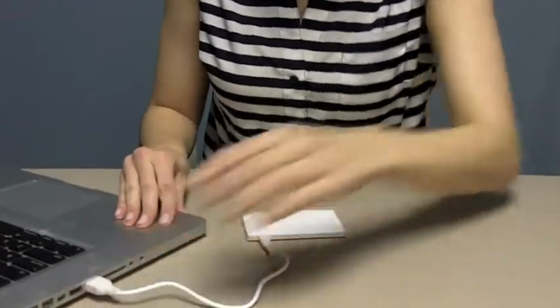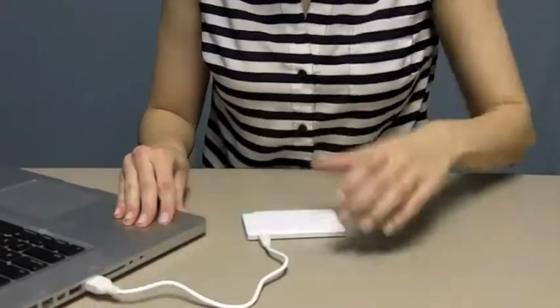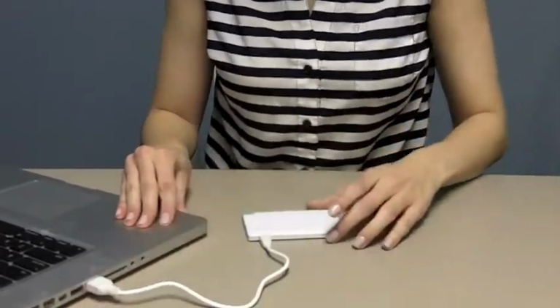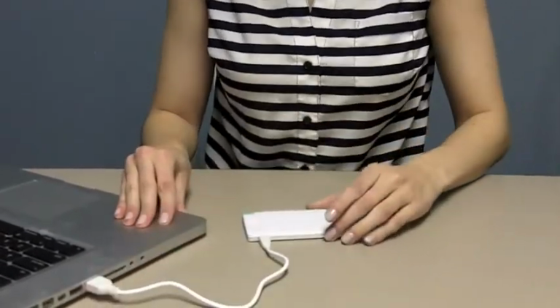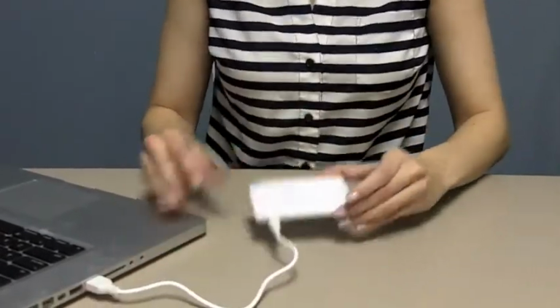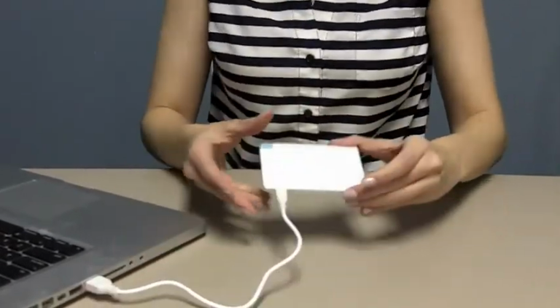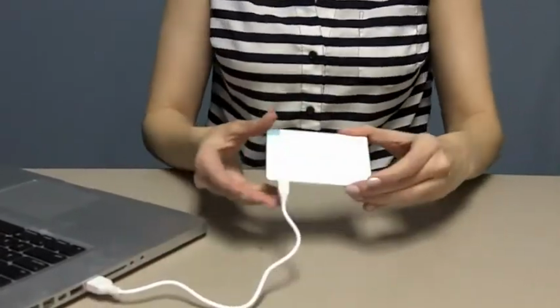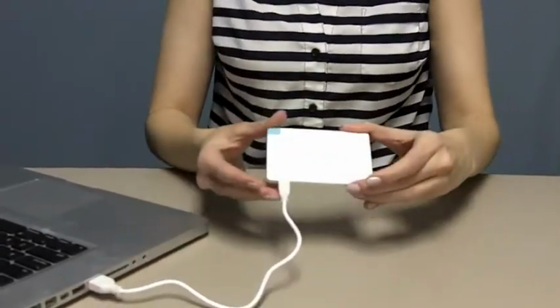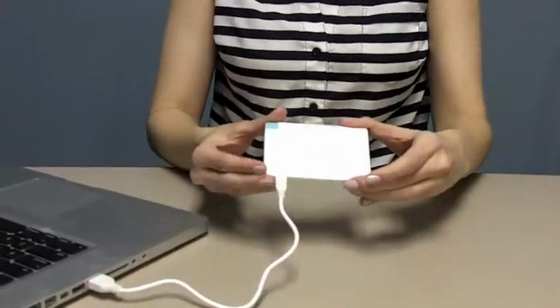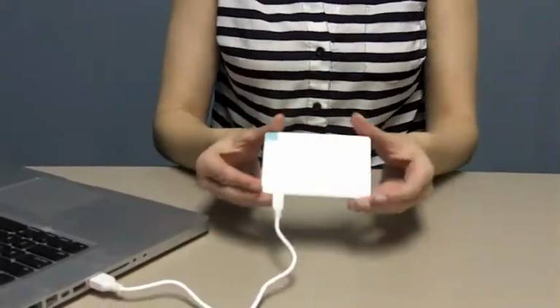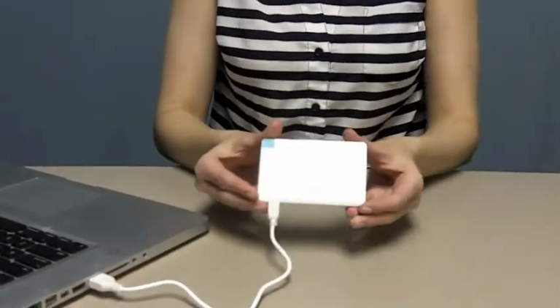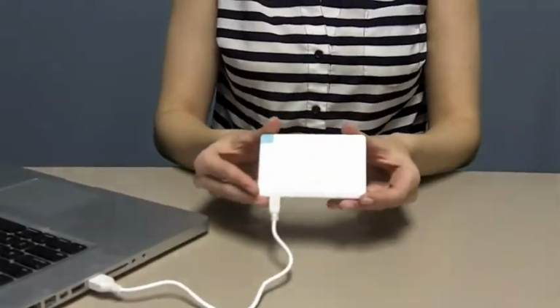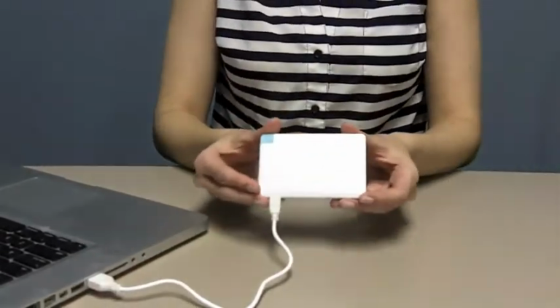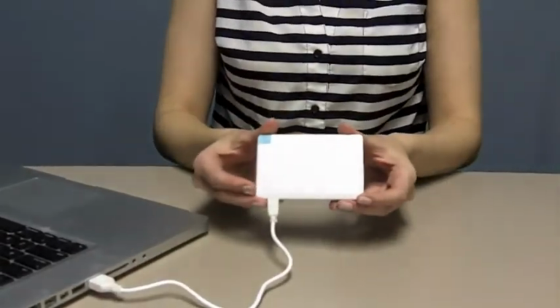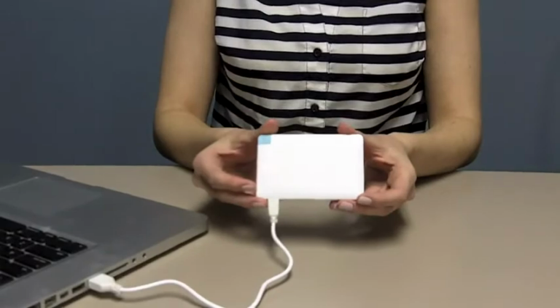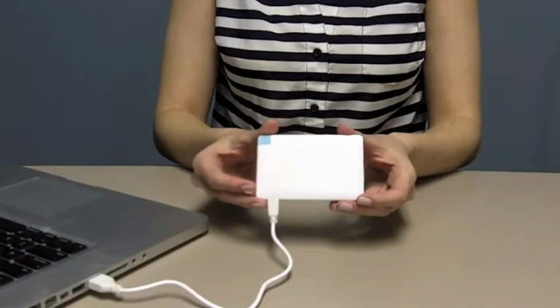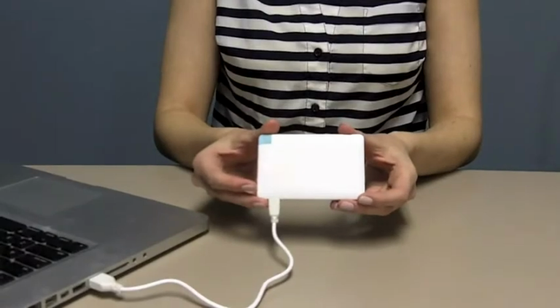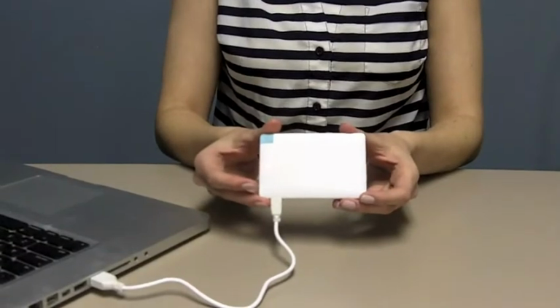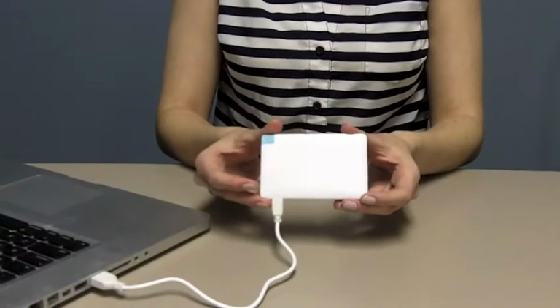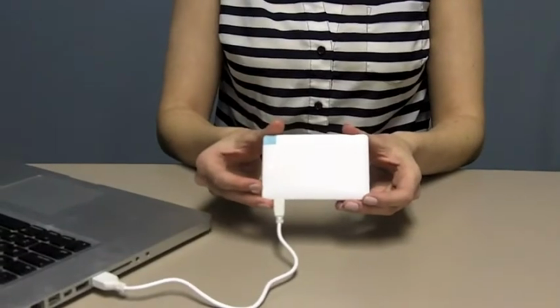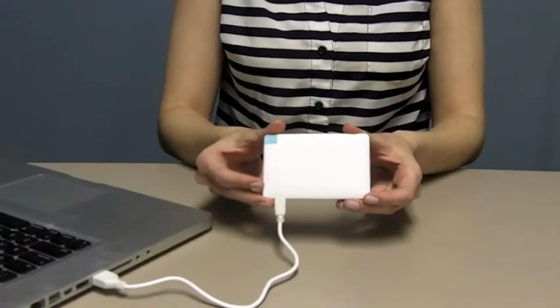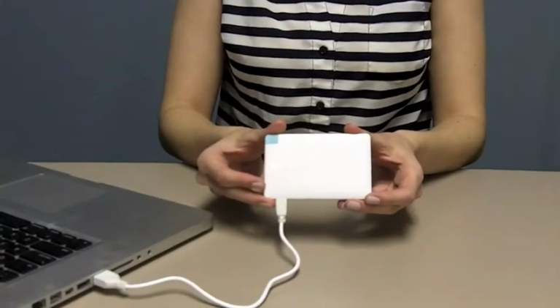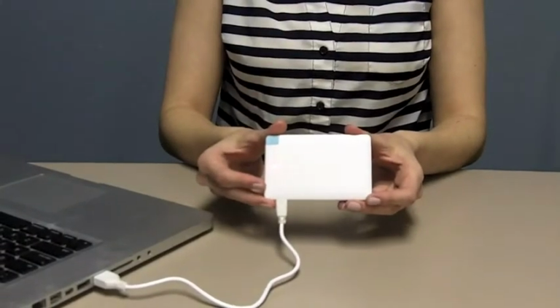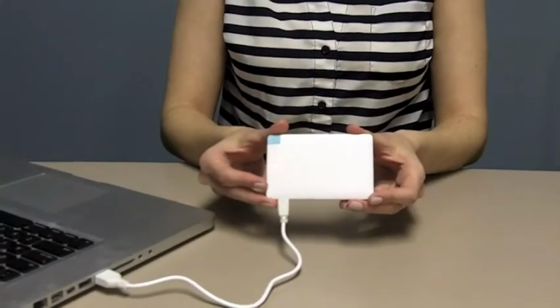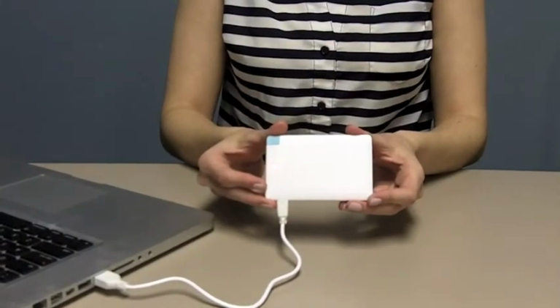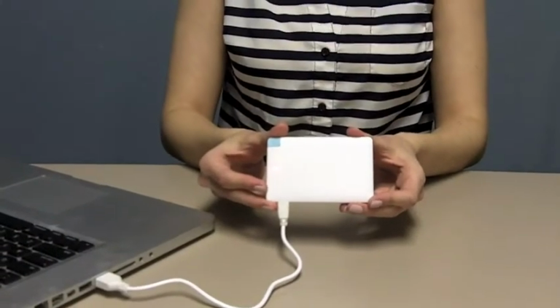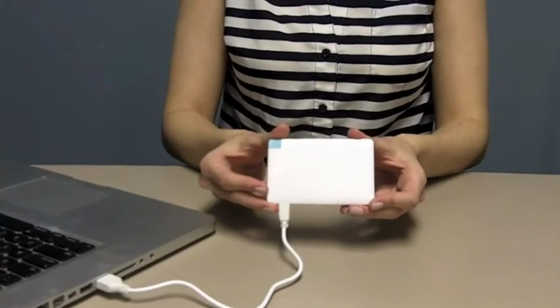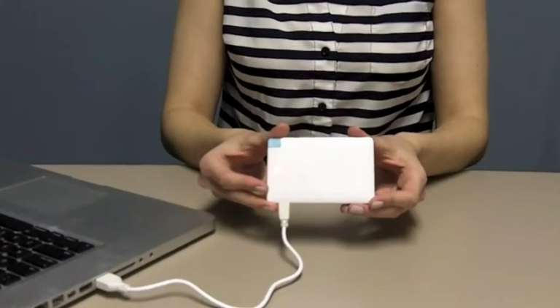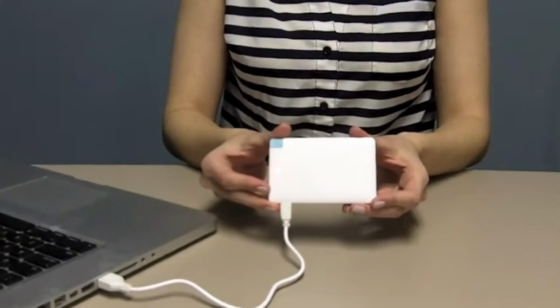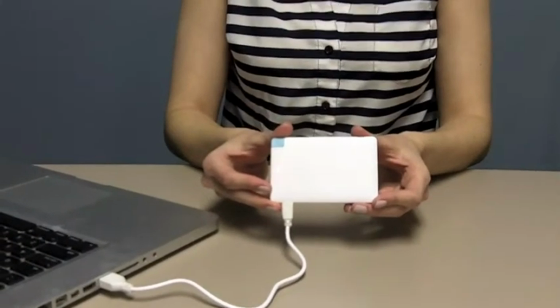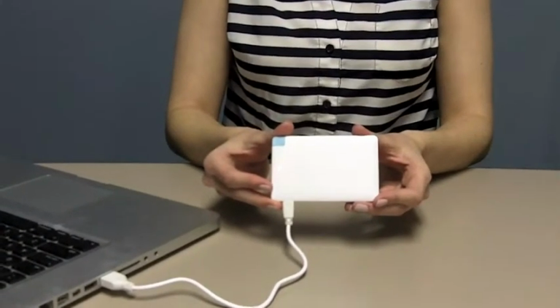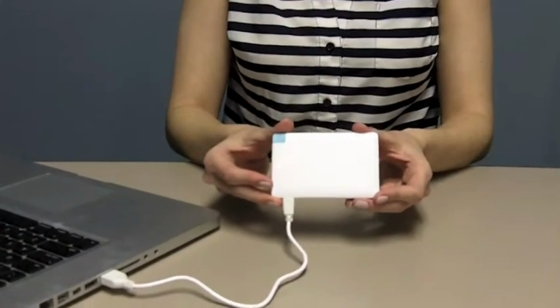Next, take the USB side and plug it into a computer or wall adapter. When you plug it in, the indicator light will turn on to let you know it is charging.